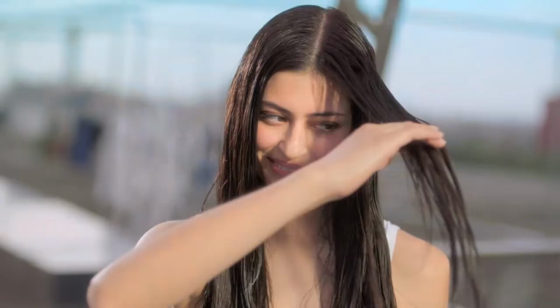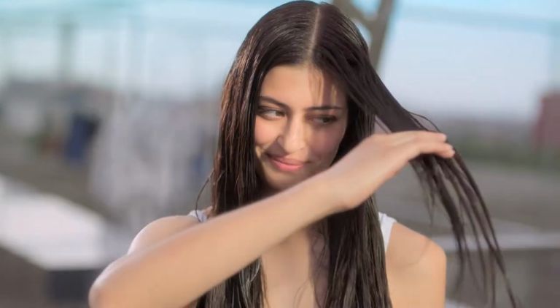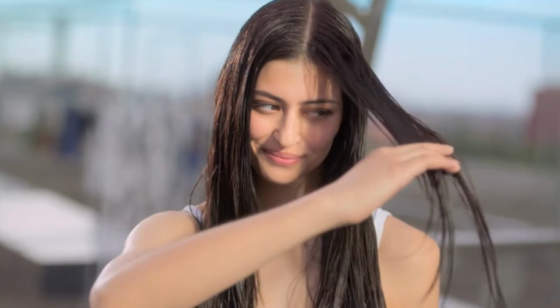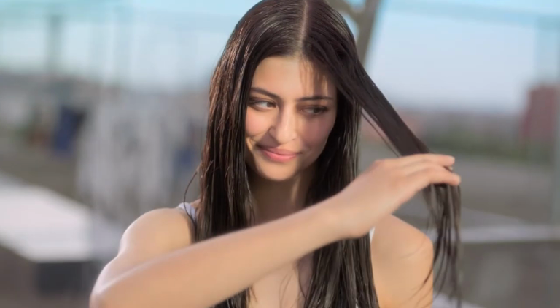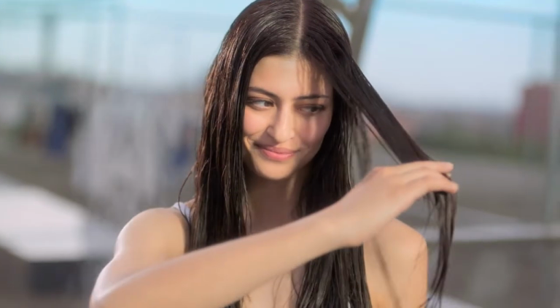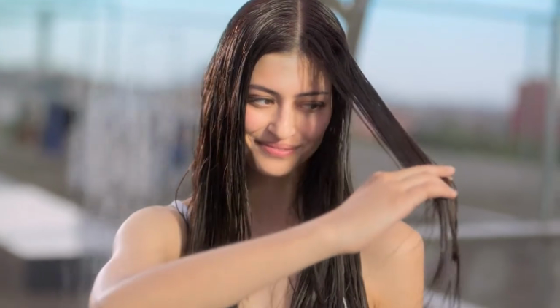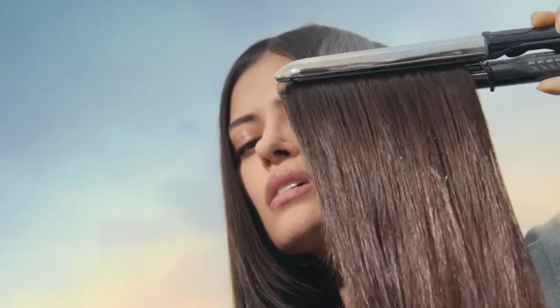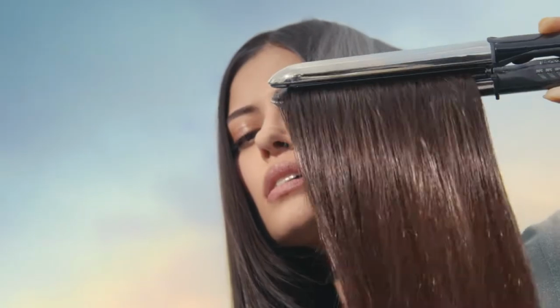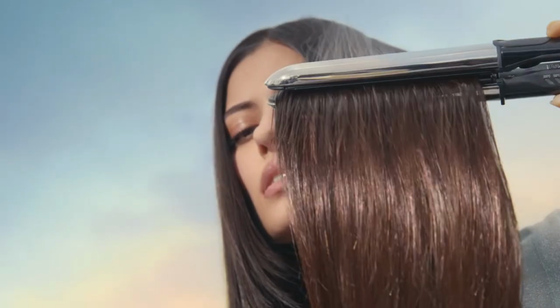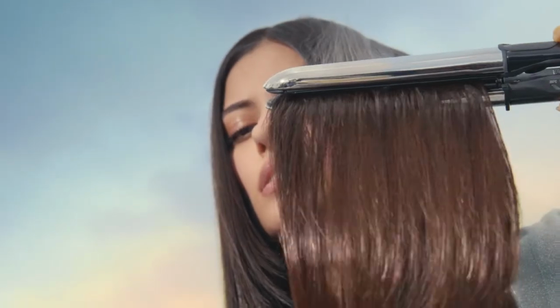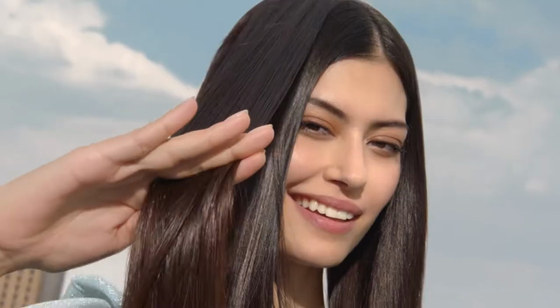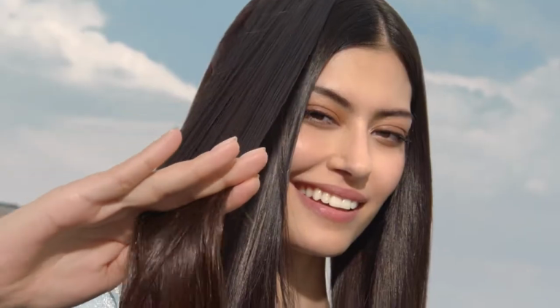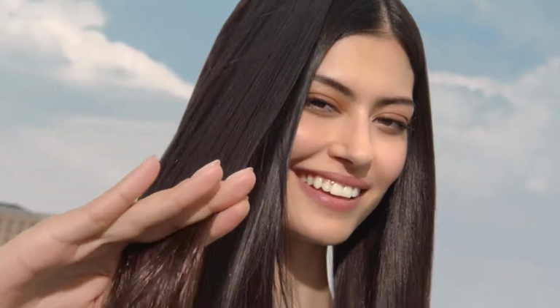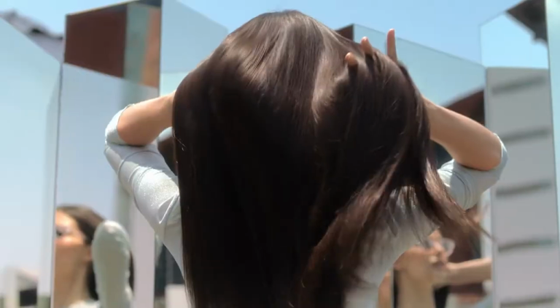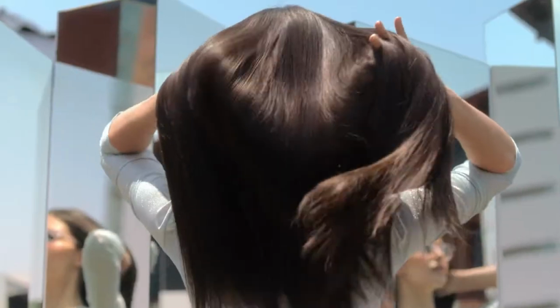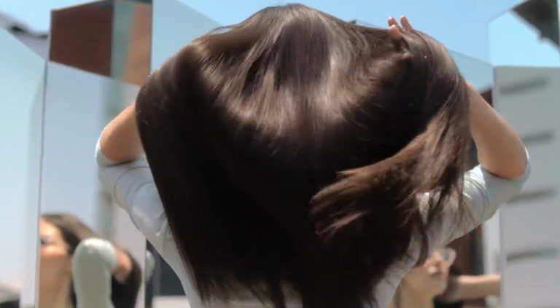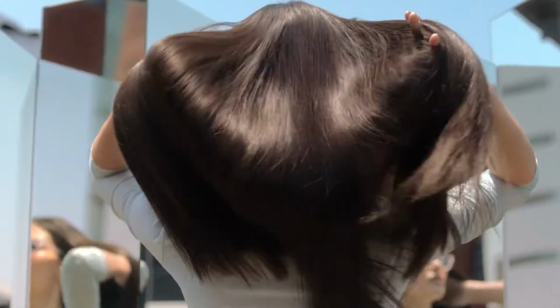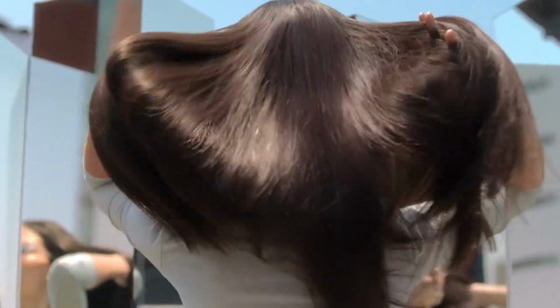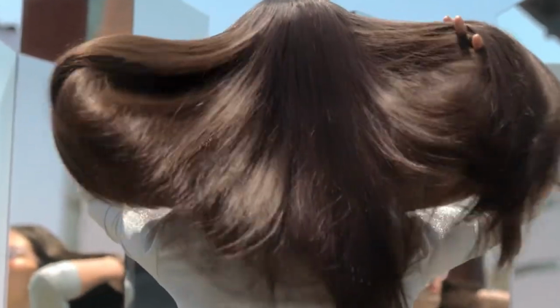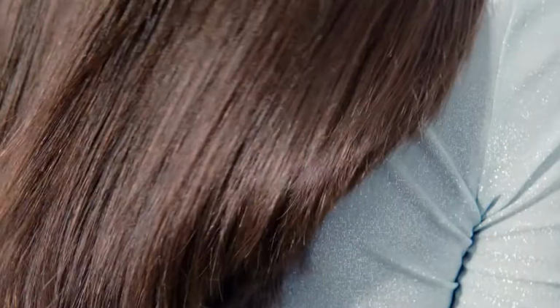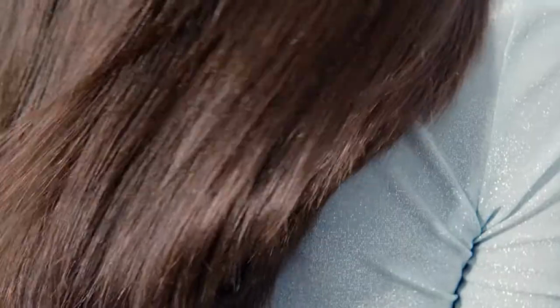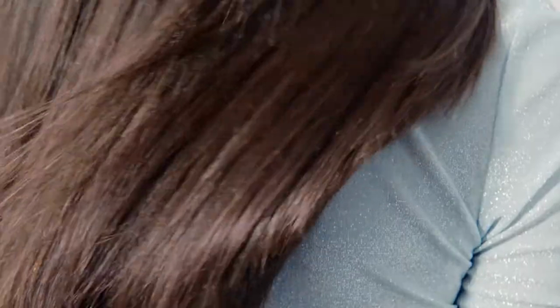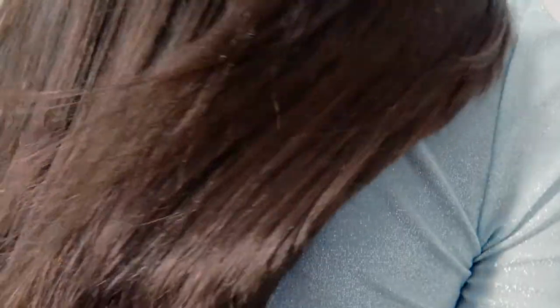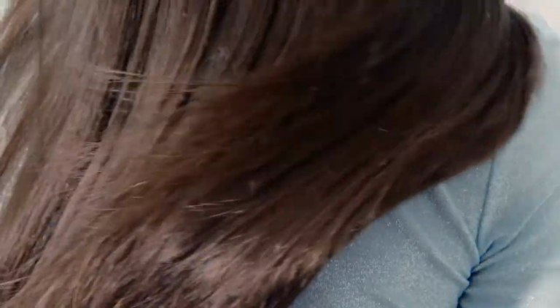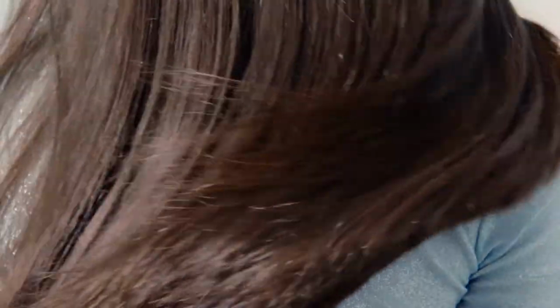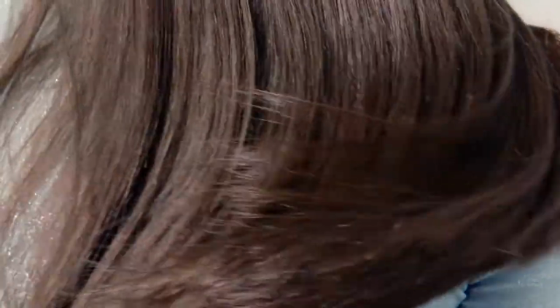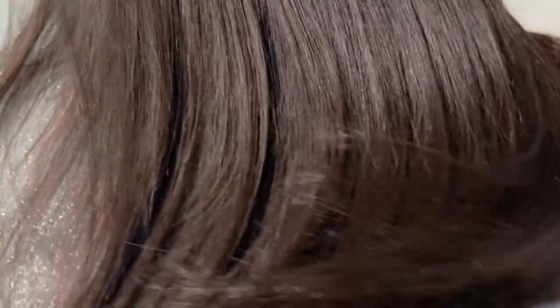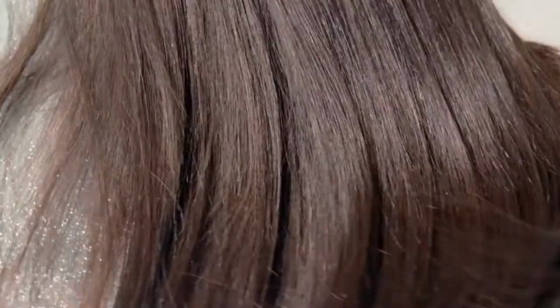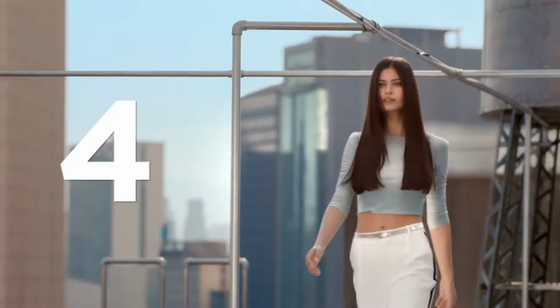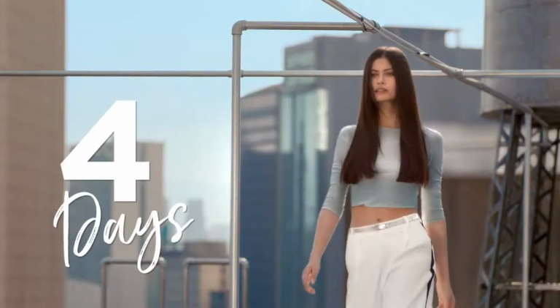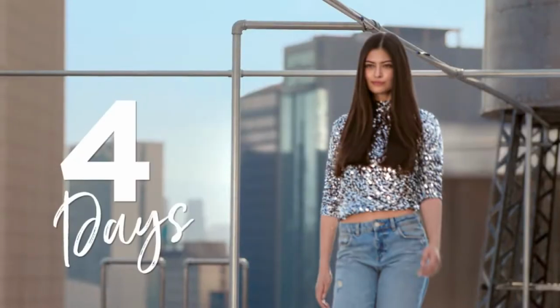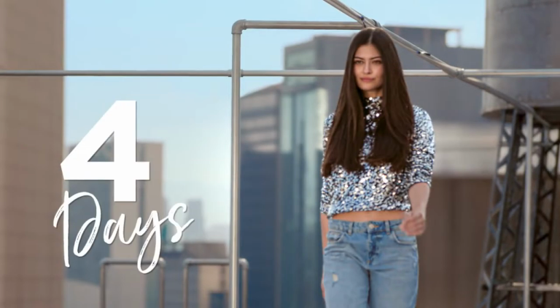Easy sleek, perfect sleek, shiny sleek. Up to 4 days.